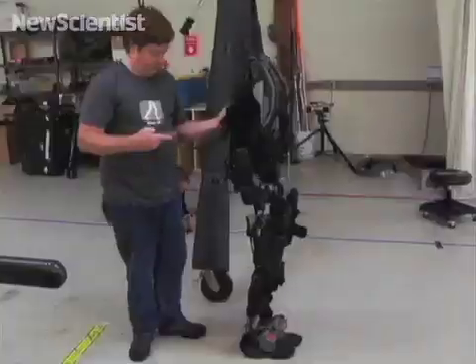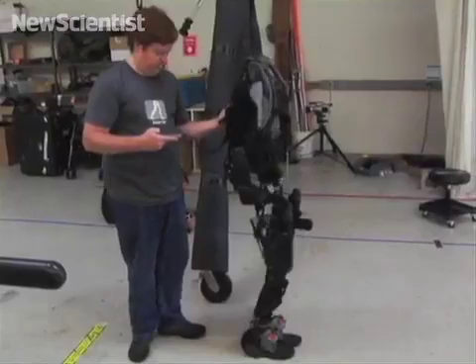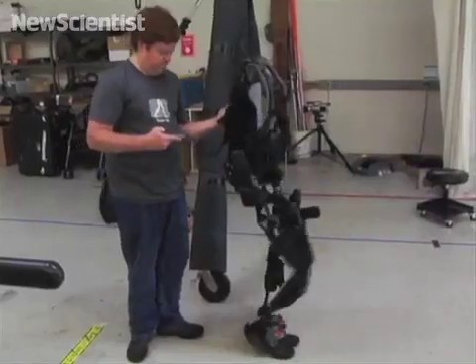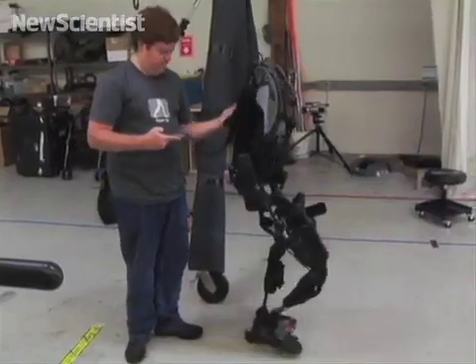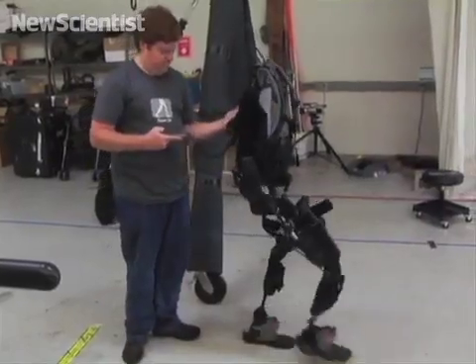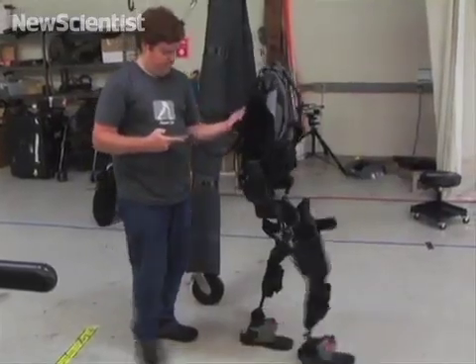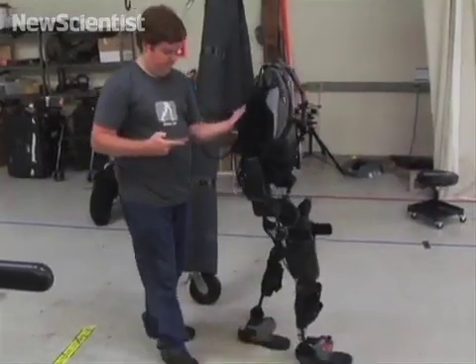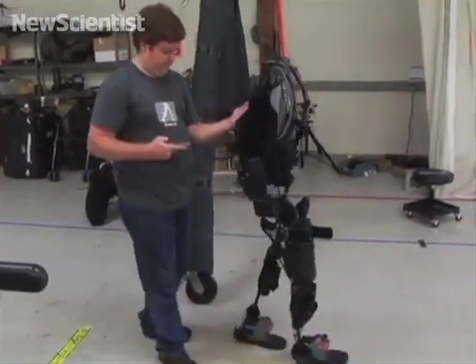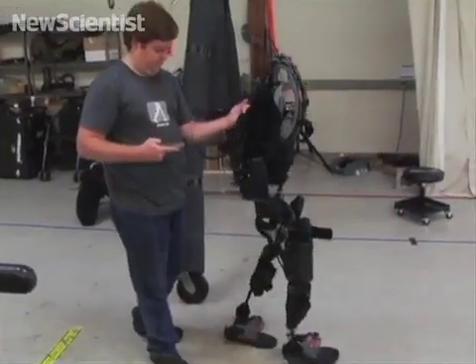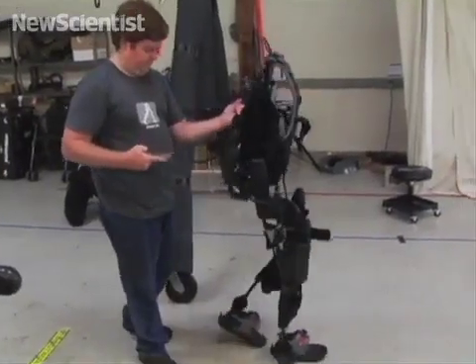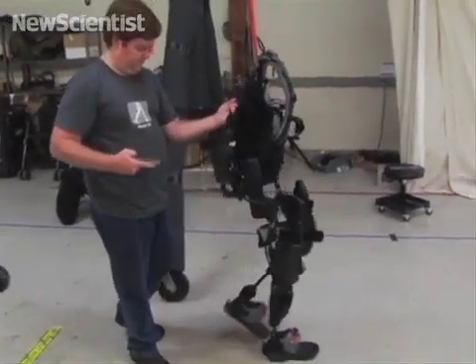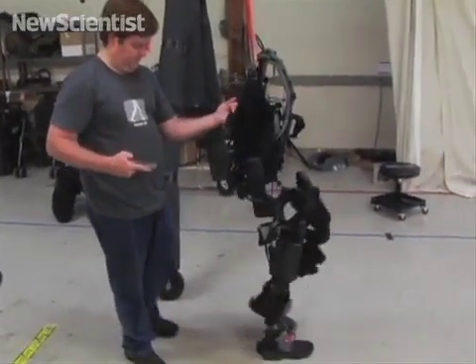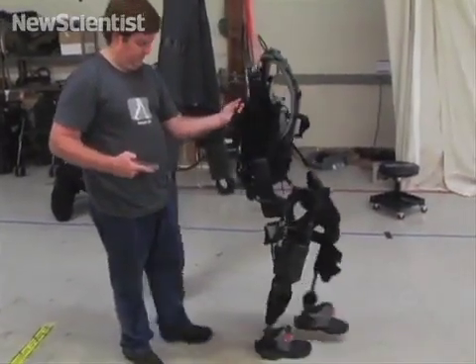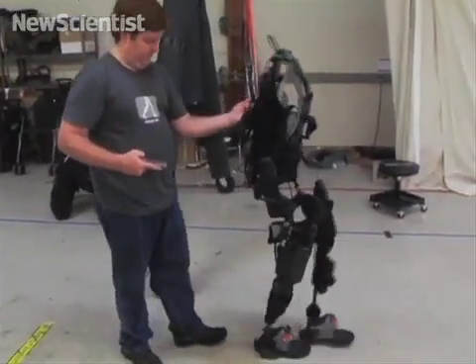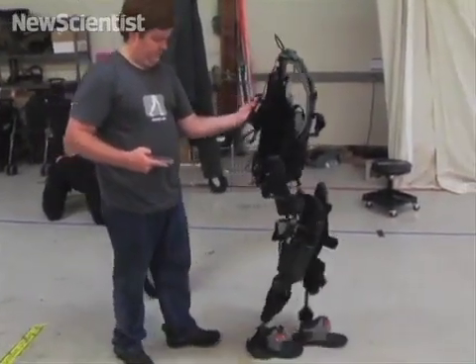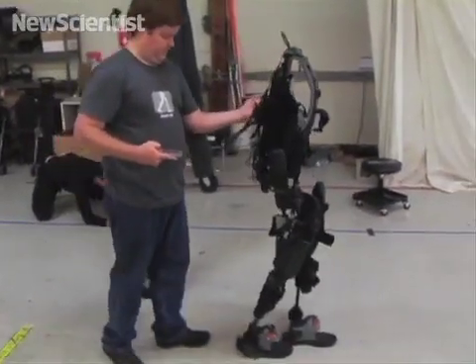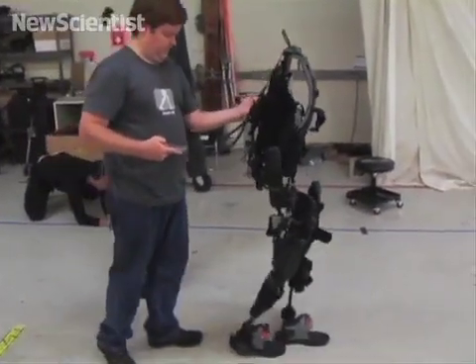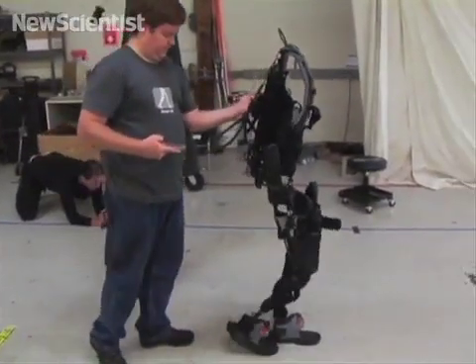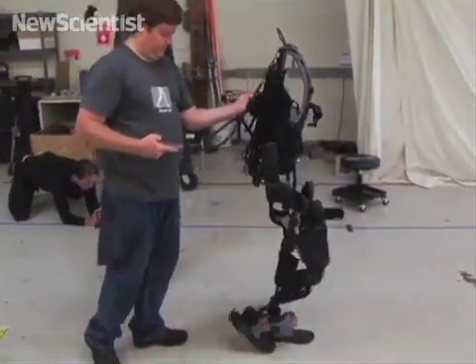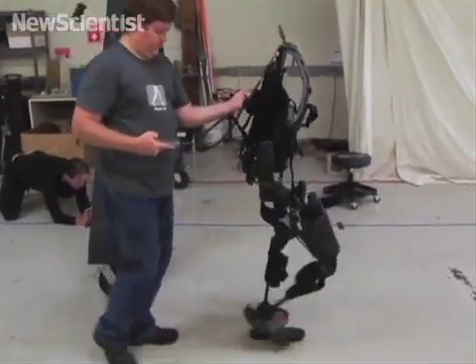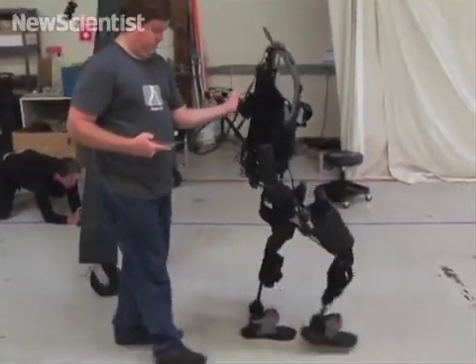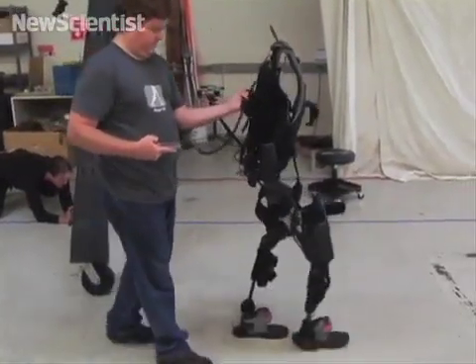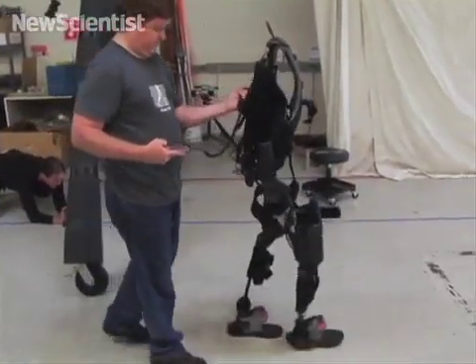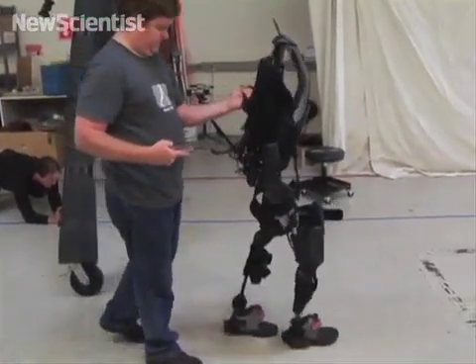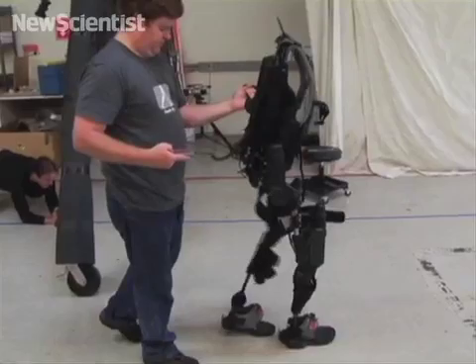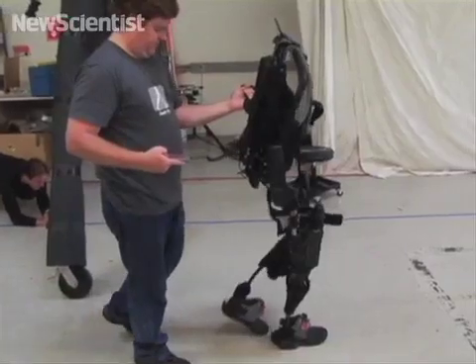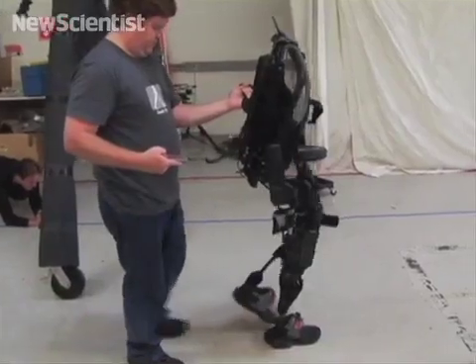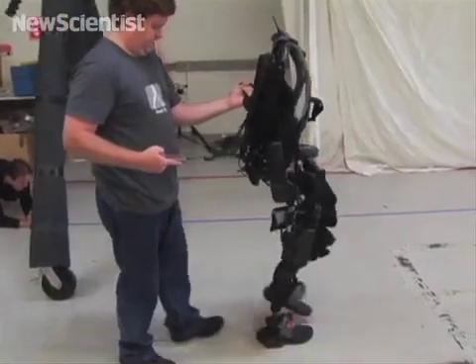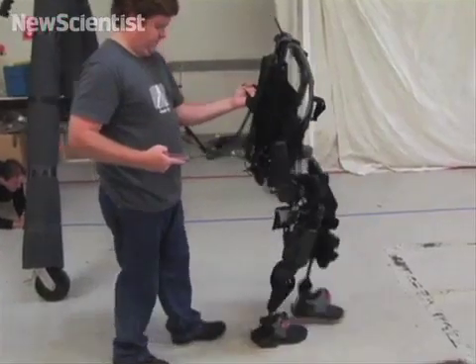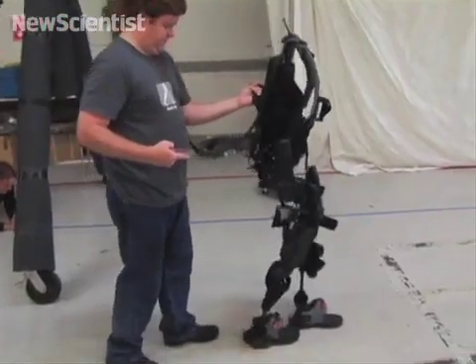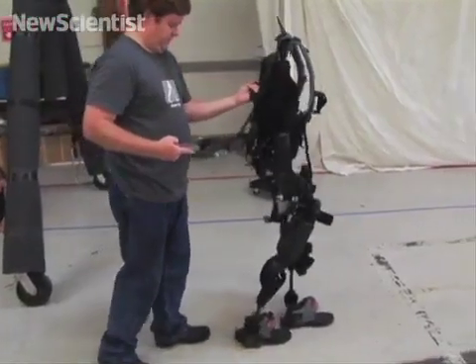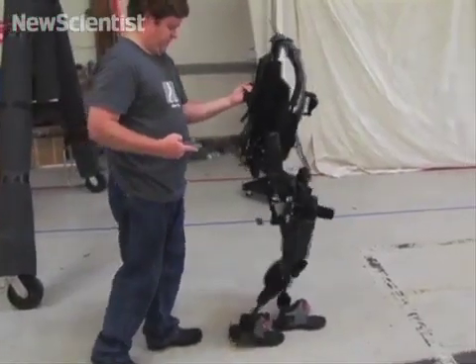The suit is a wearable robot with four motorized joints, an onboard computer, and batteries that allow it to work without a tether.